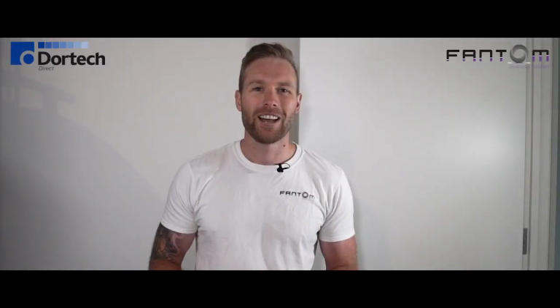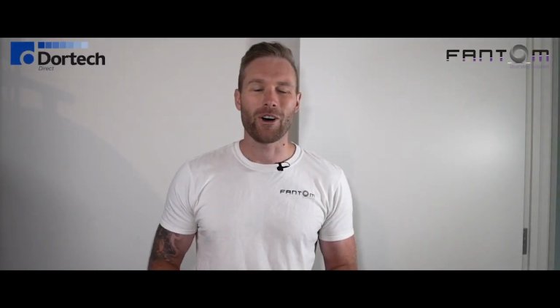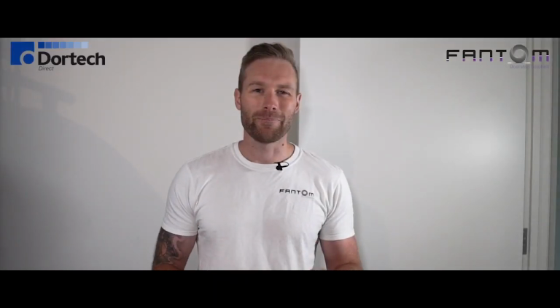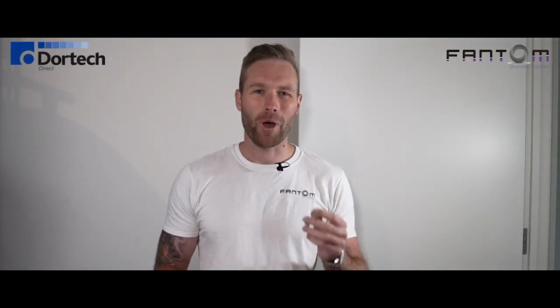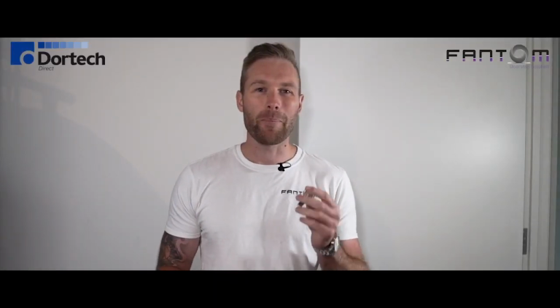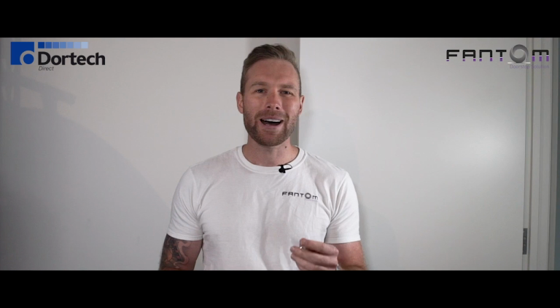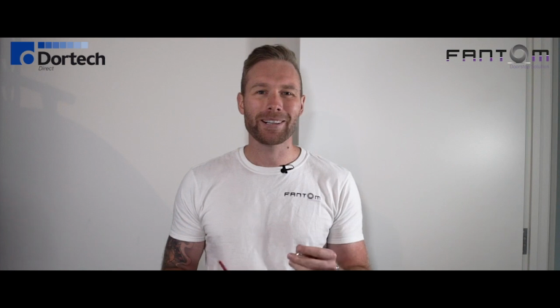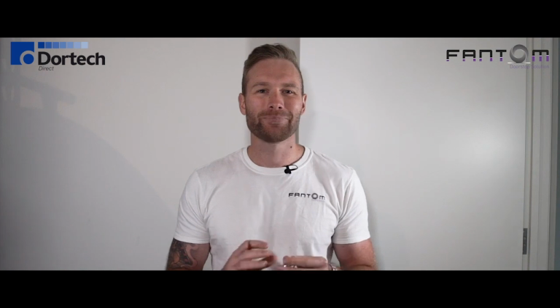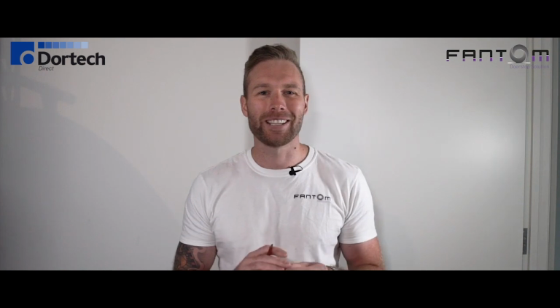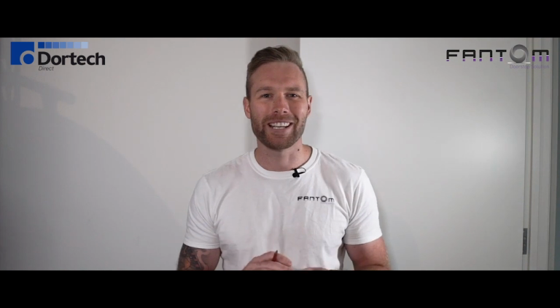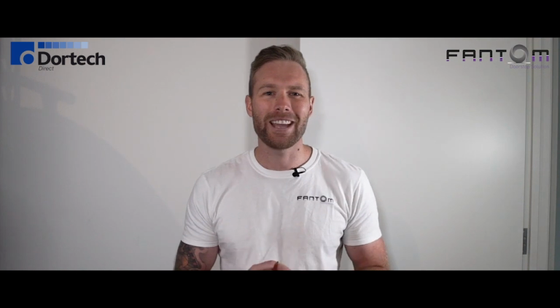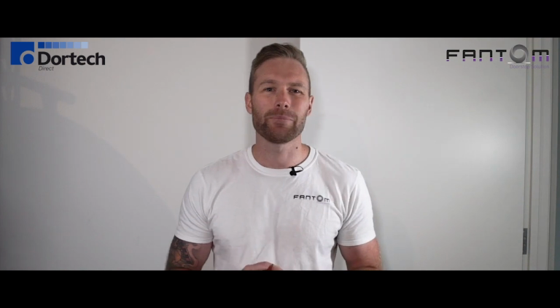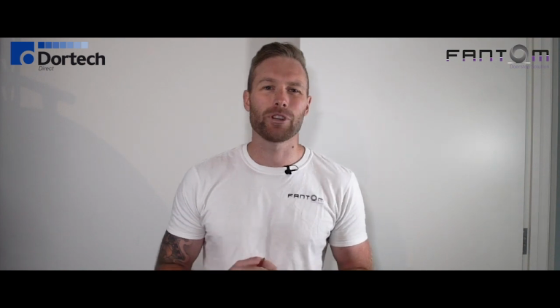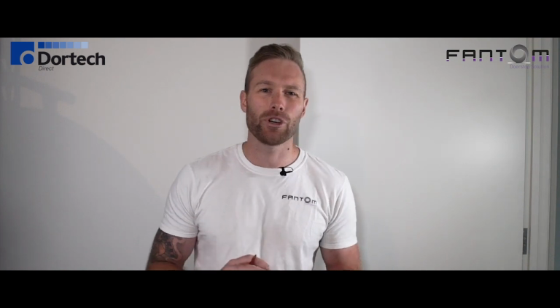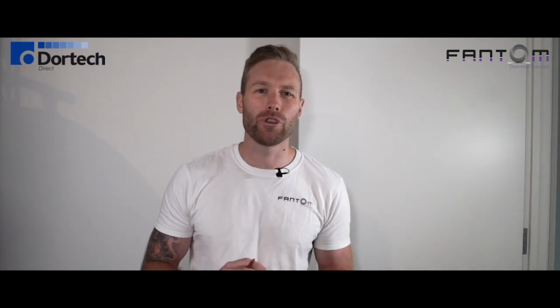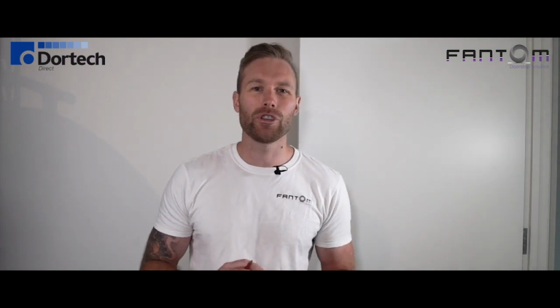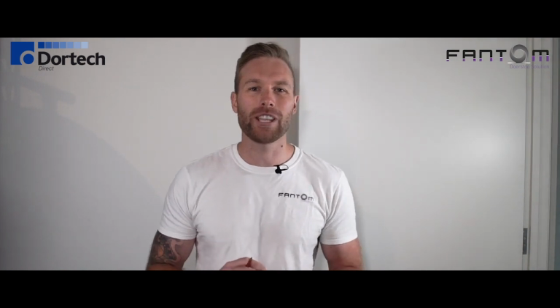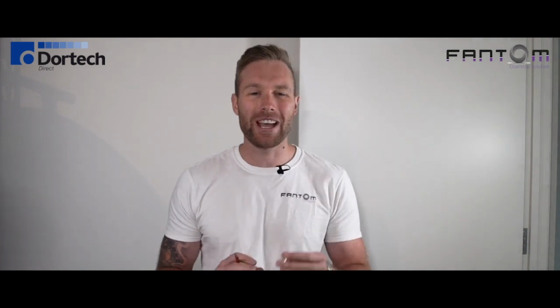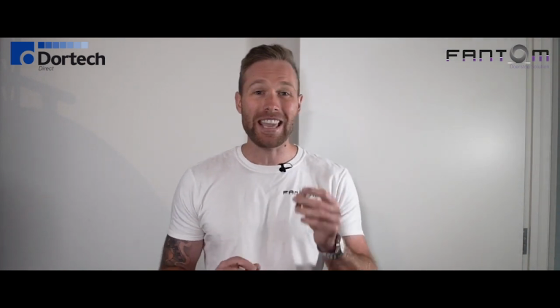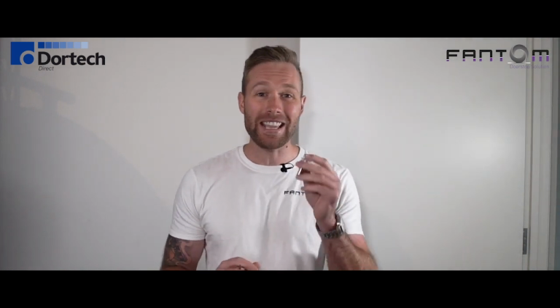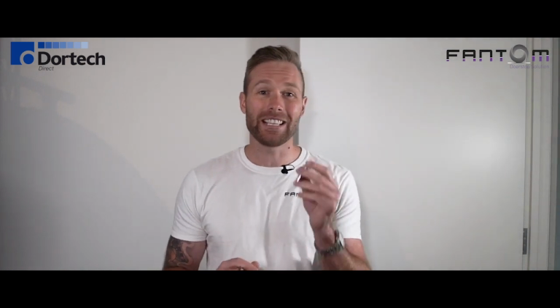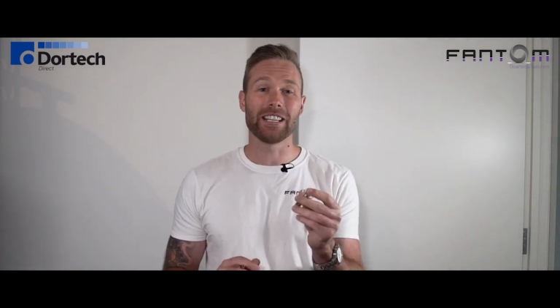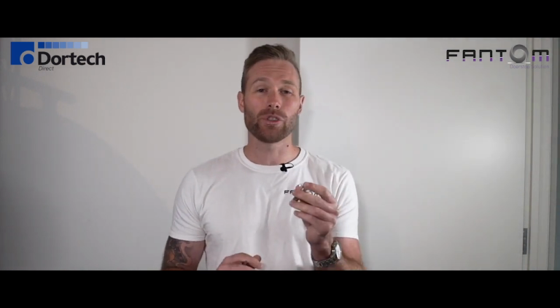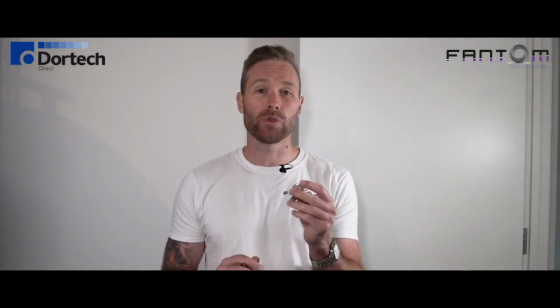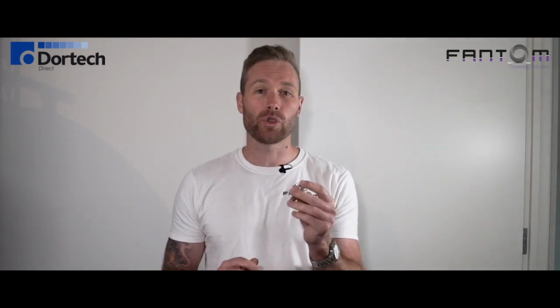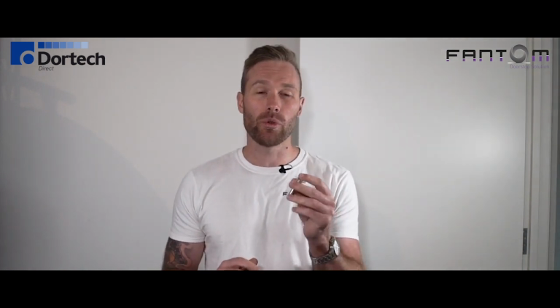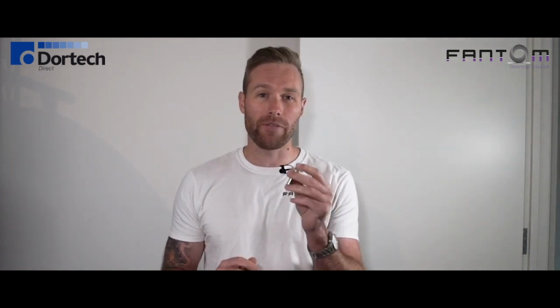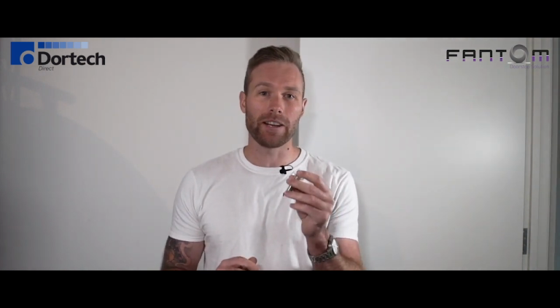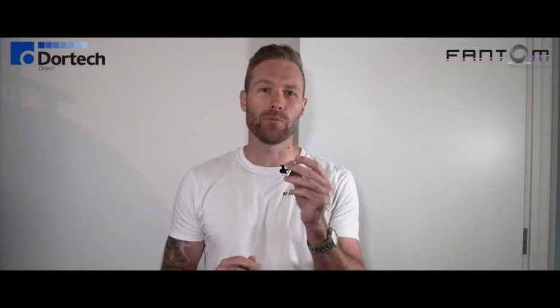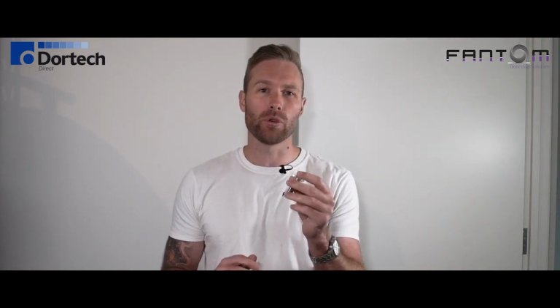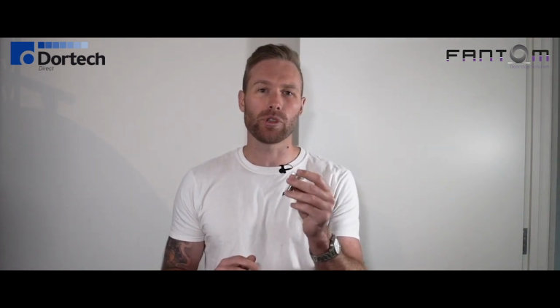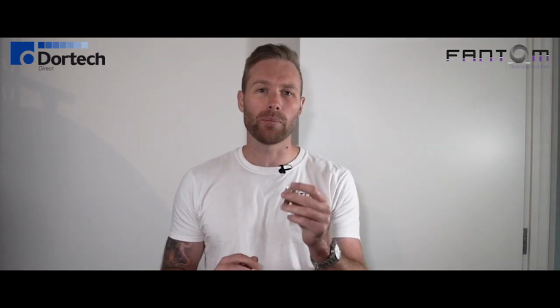Hi, I'm Mark and today I'm going to show you just how easy it is to install the Phantom doorstop.